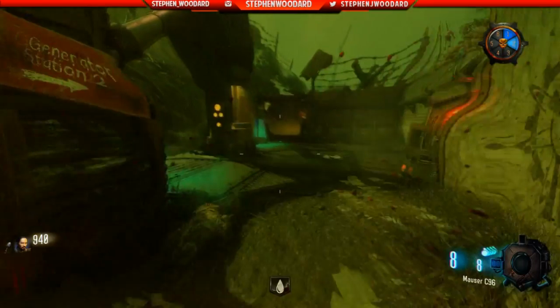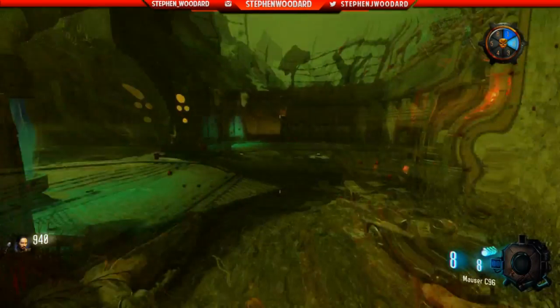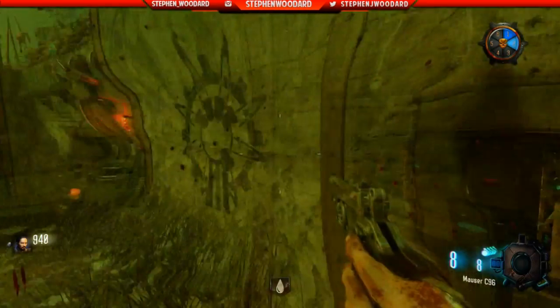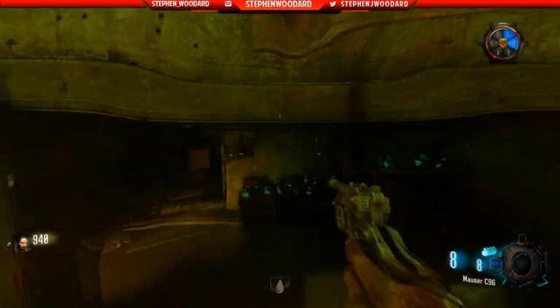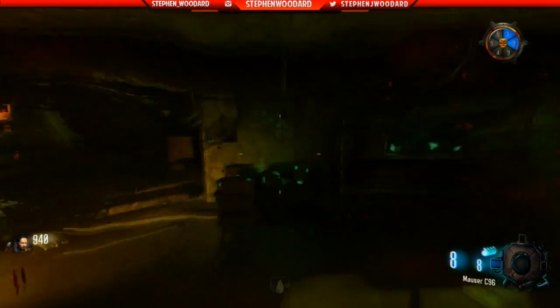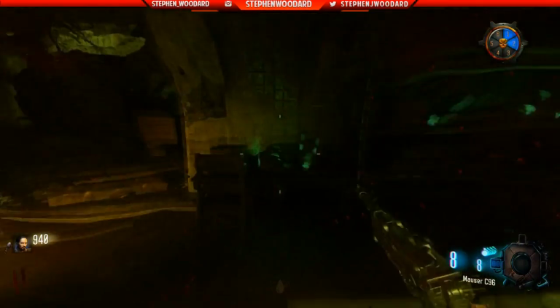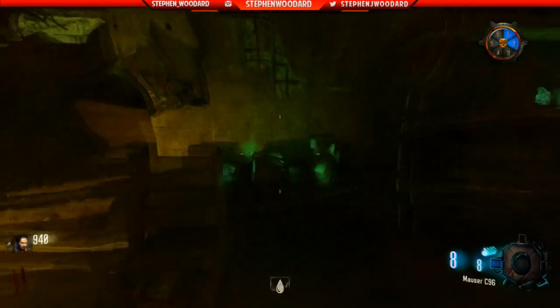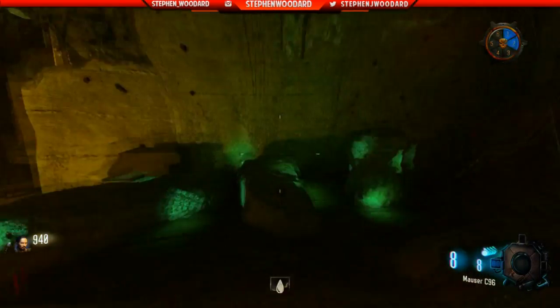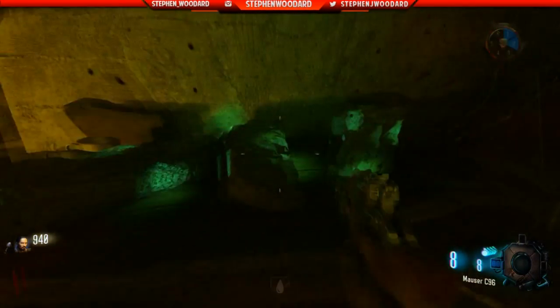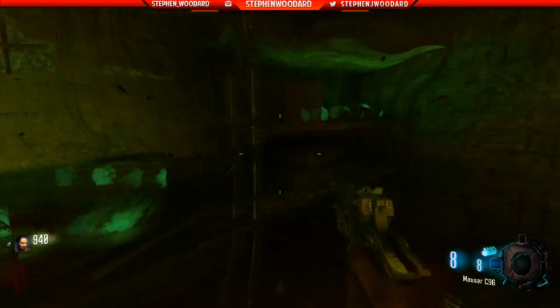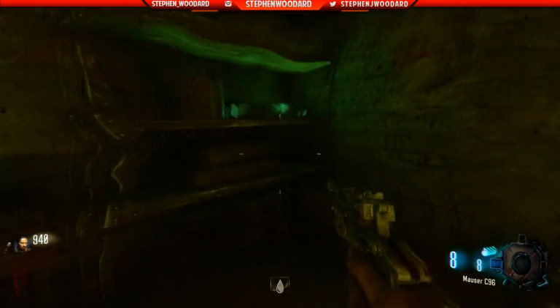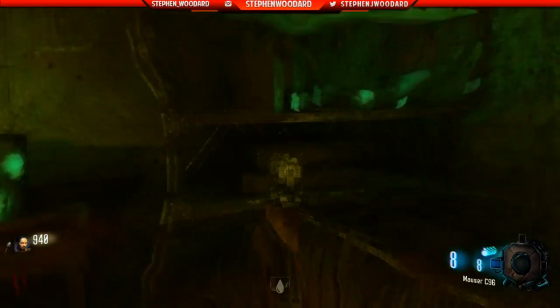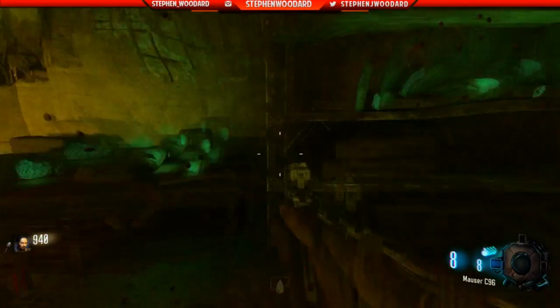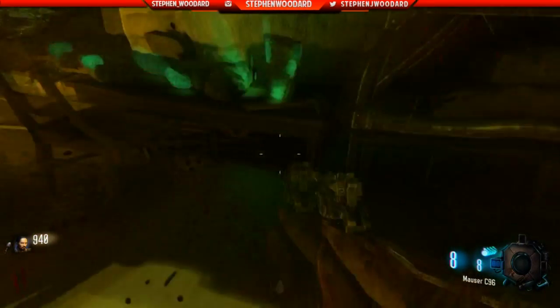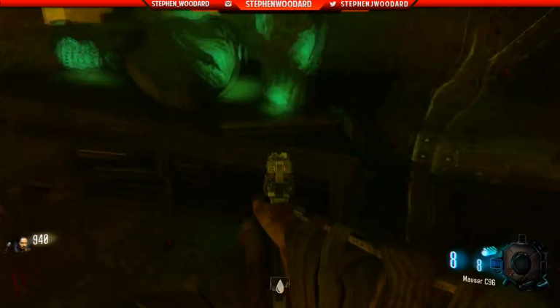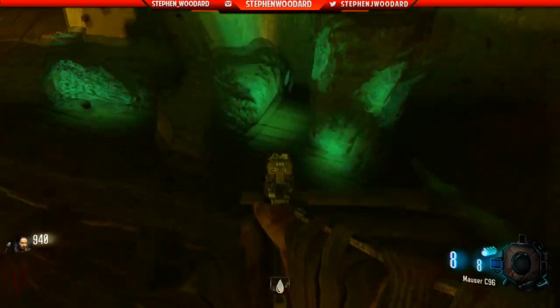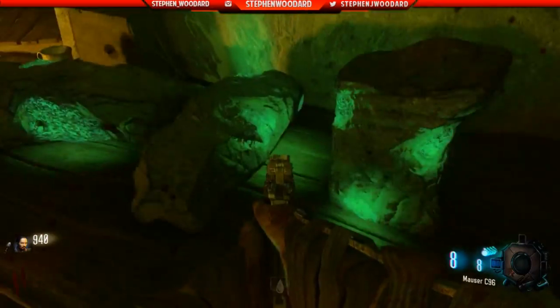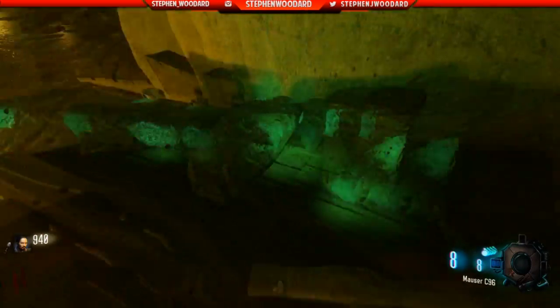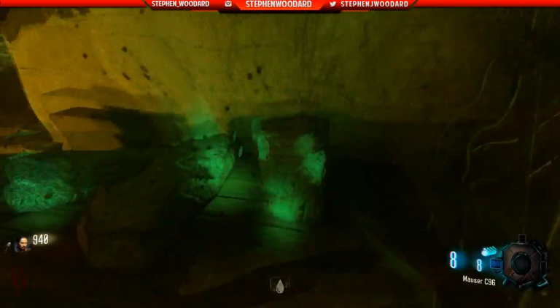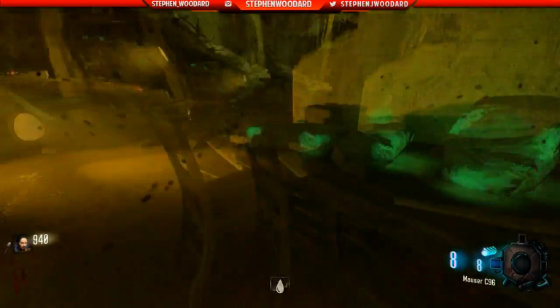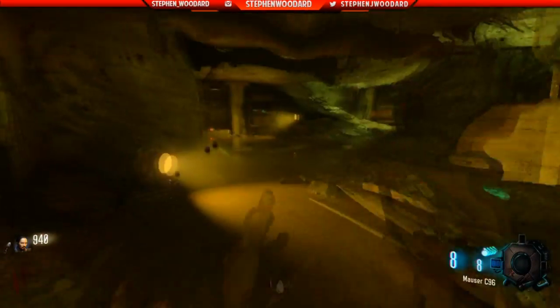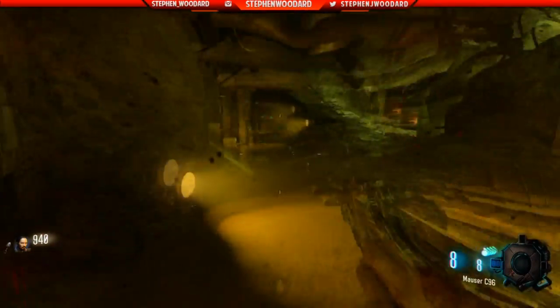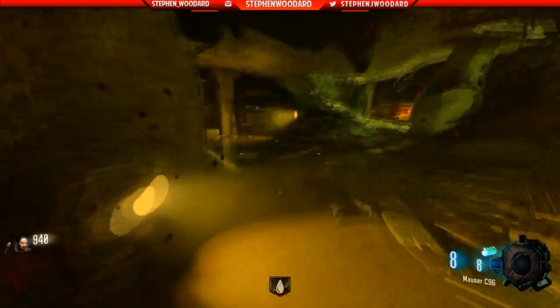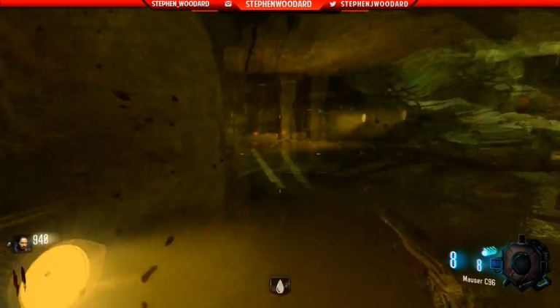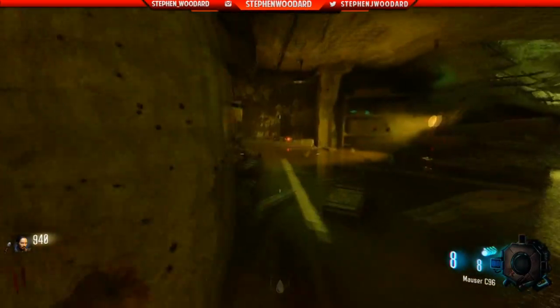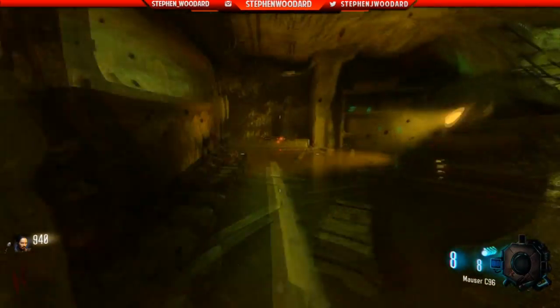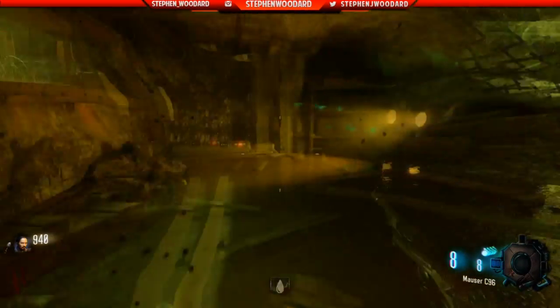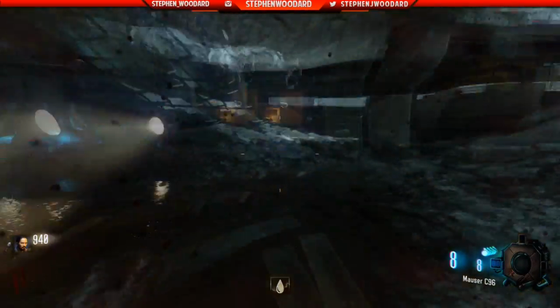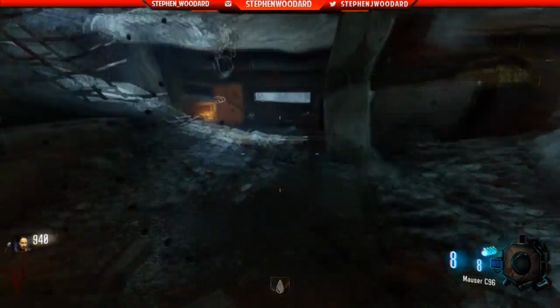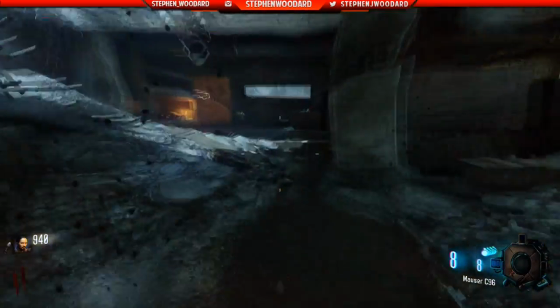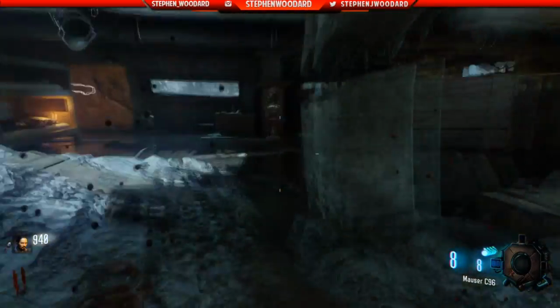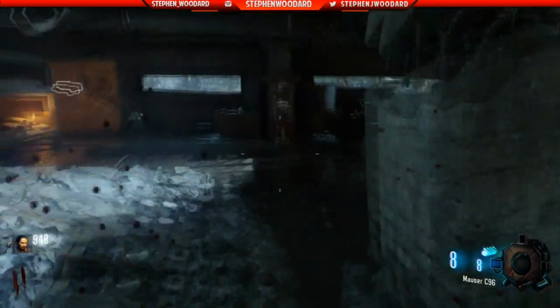Now the ice disc can spawn in two different locations, both in the Gen 2 area — either on the first desk or on the shelf, as shown later in this clip.